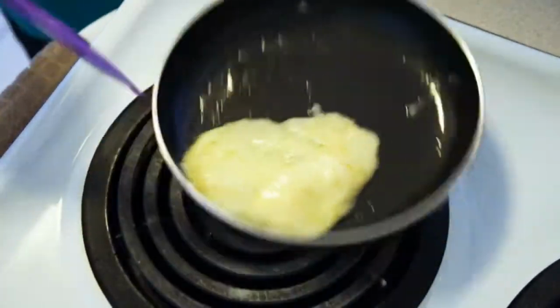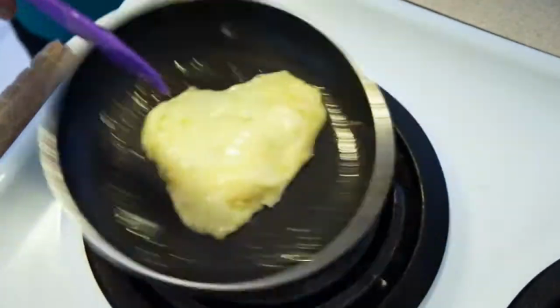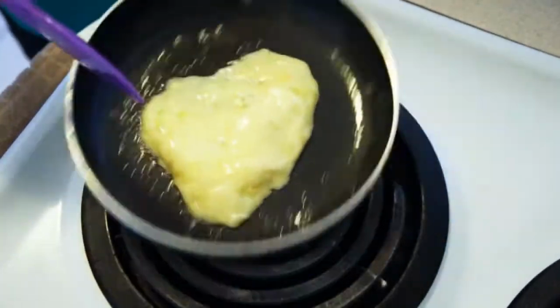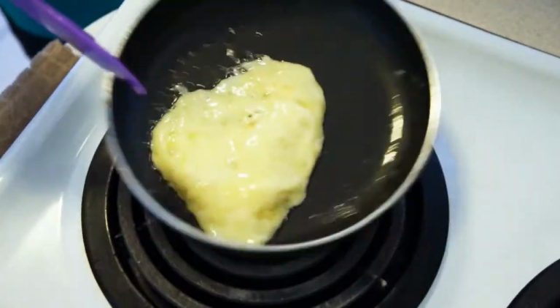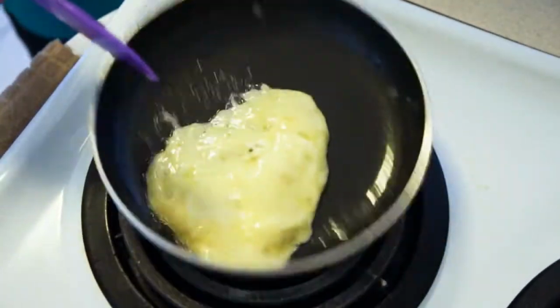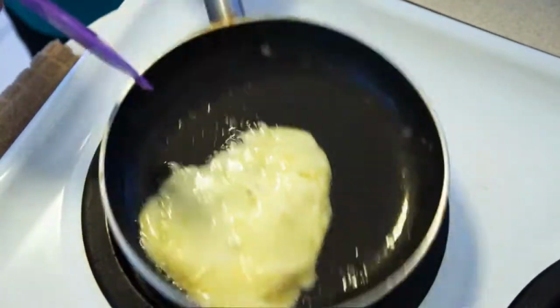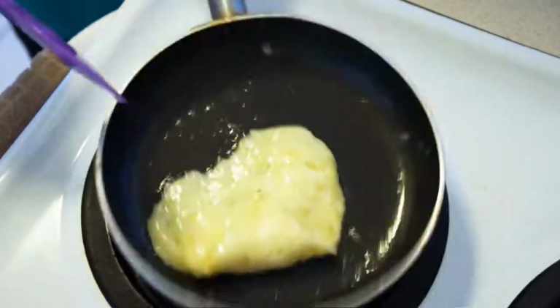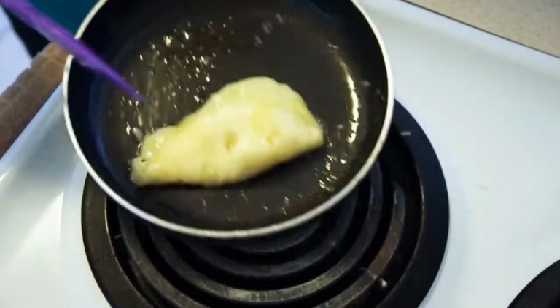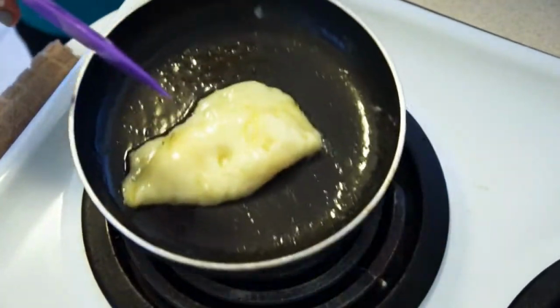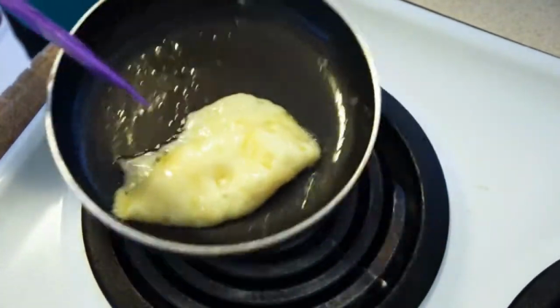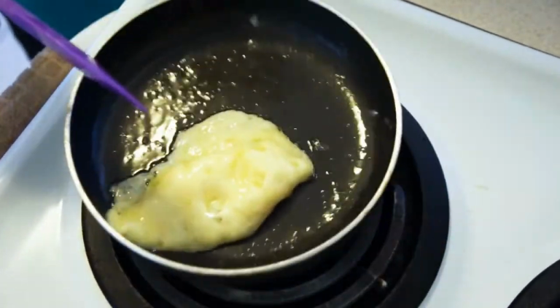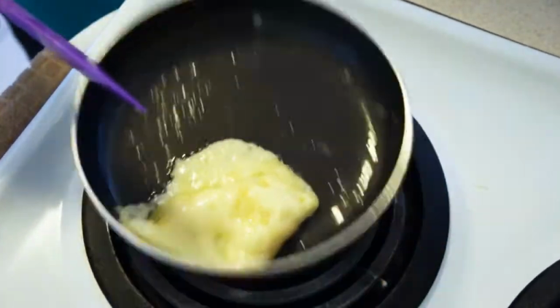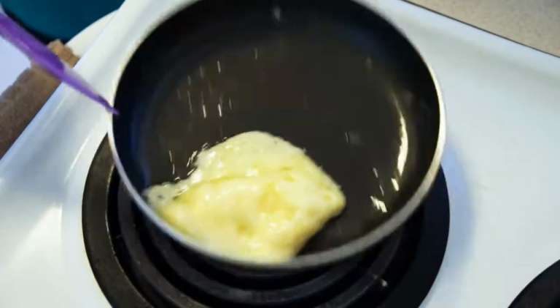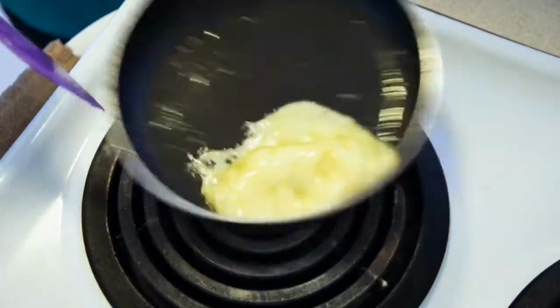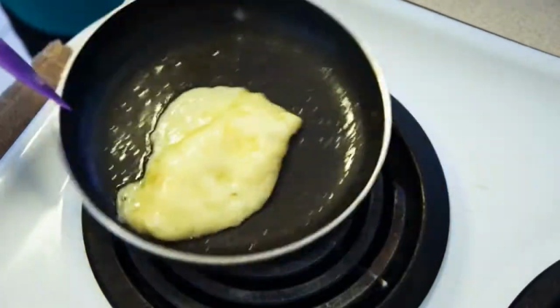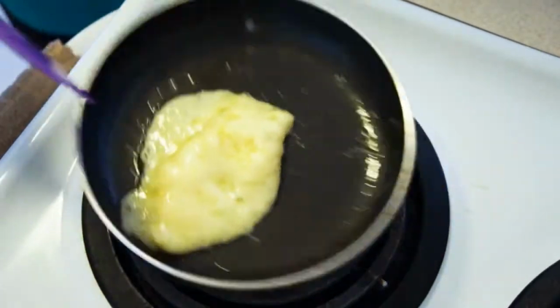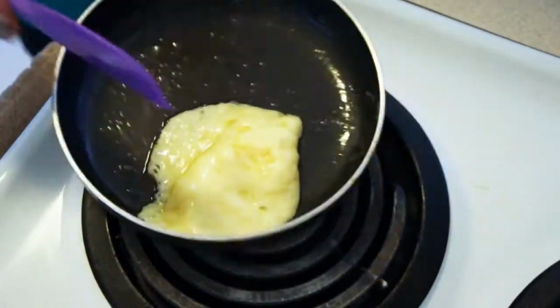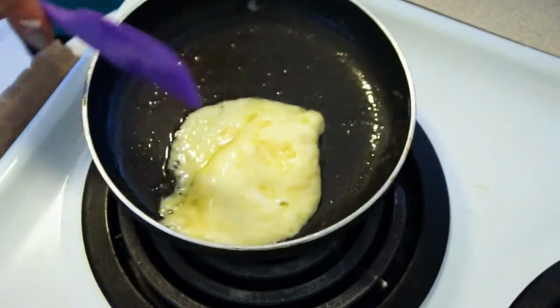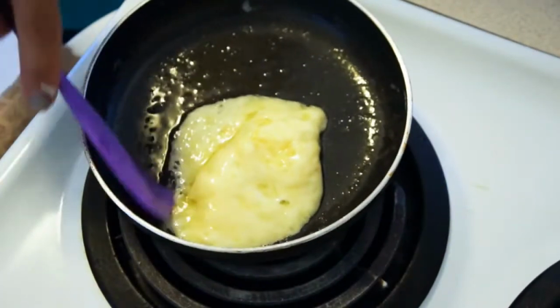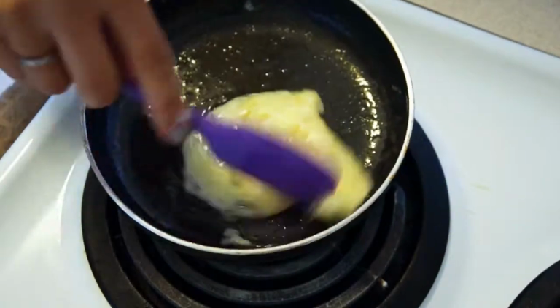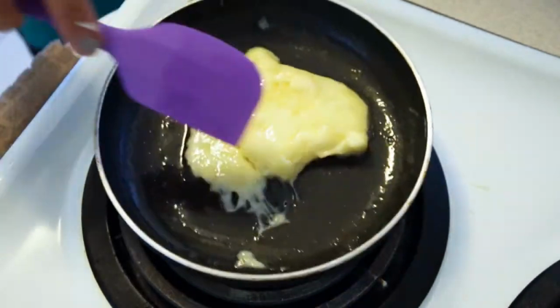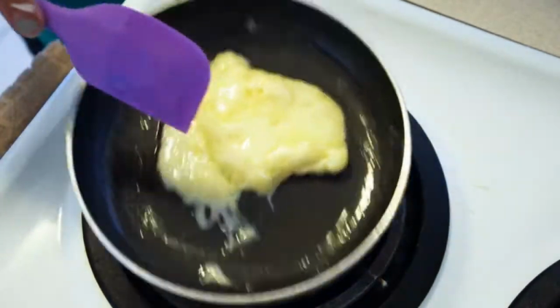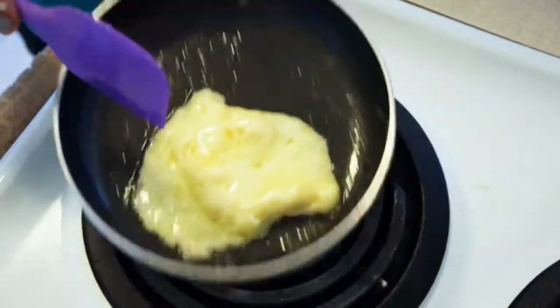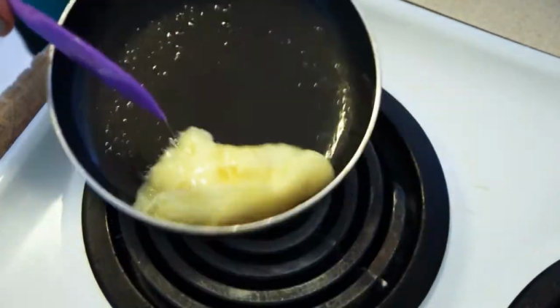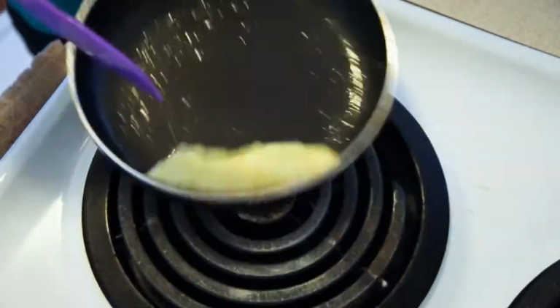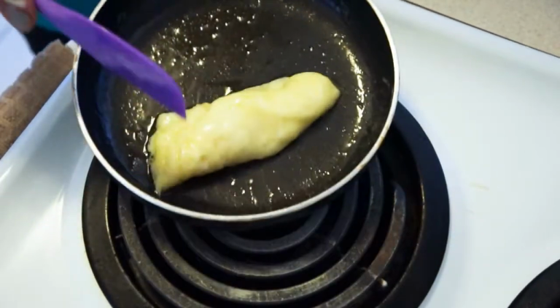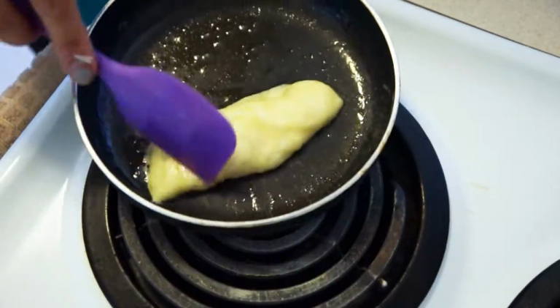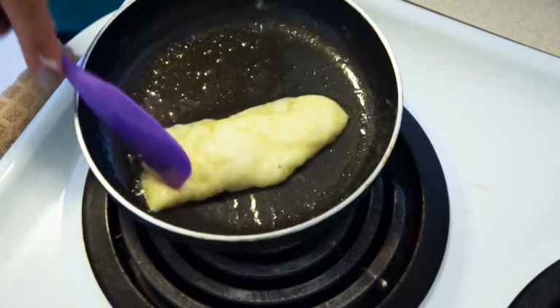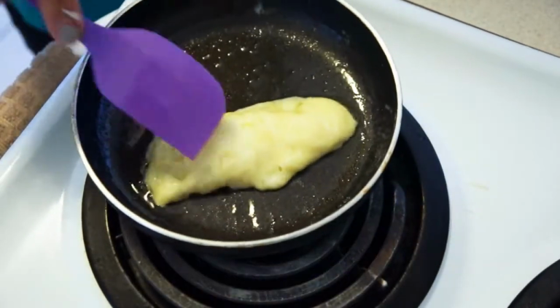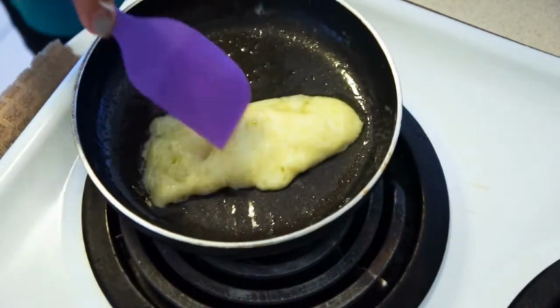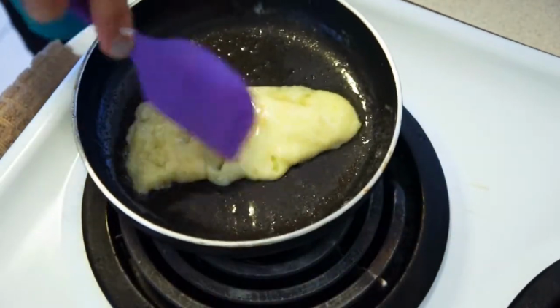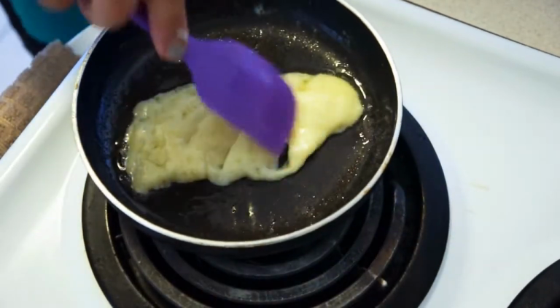During the process, you want to make sure the heat is on low or low-medium so you don't burn anything.